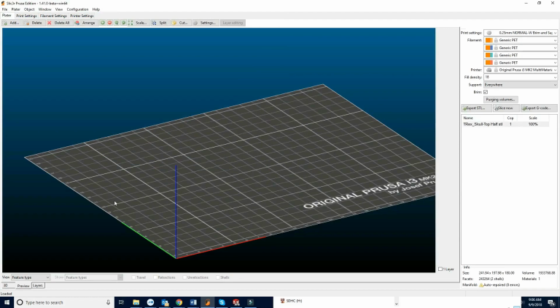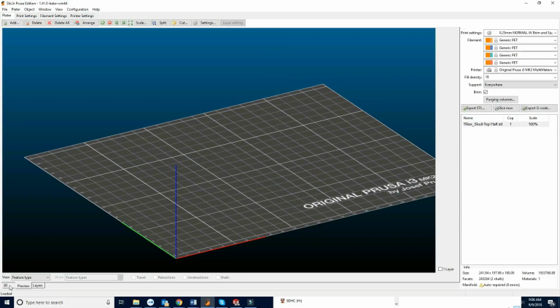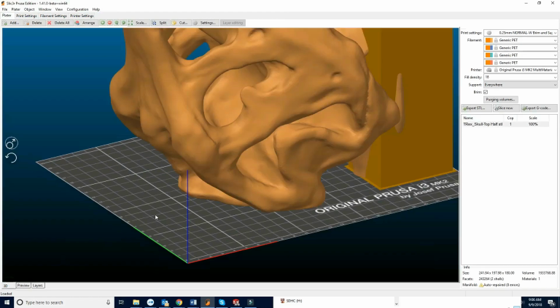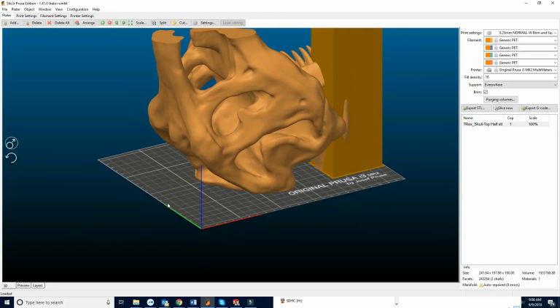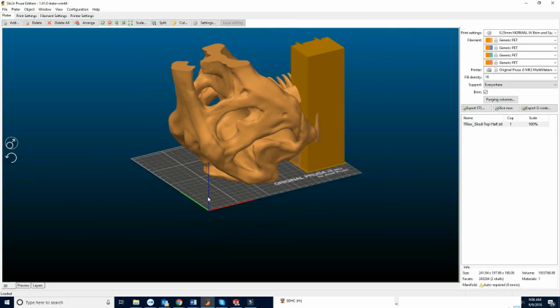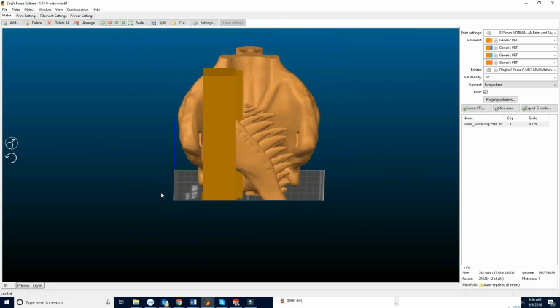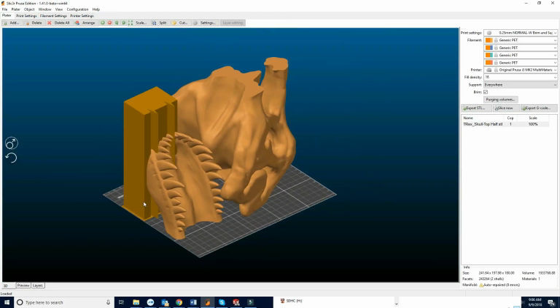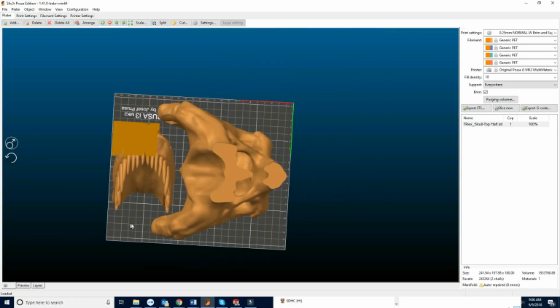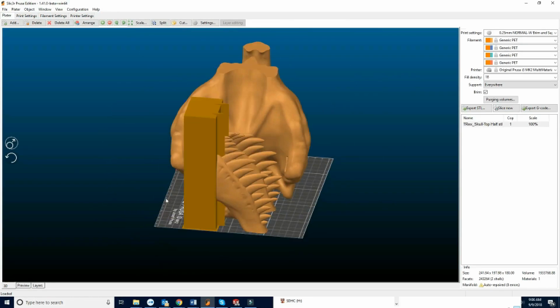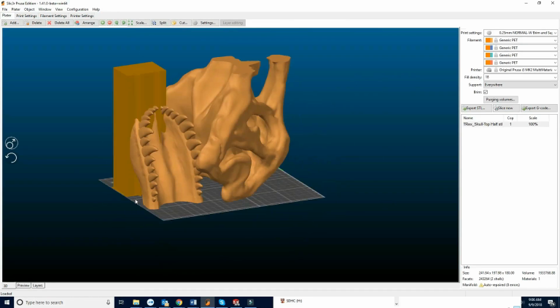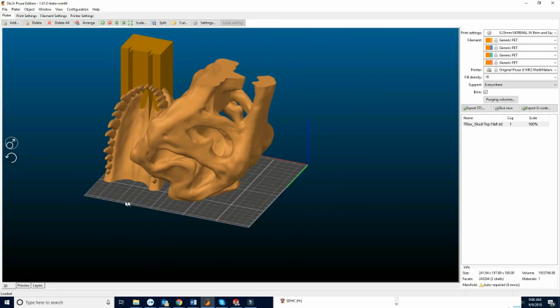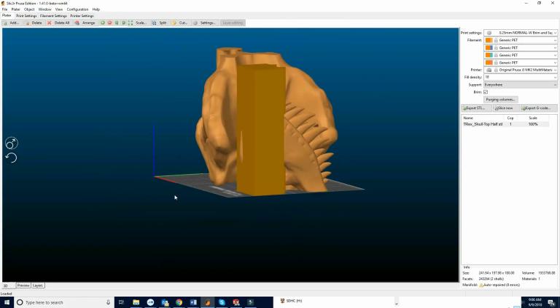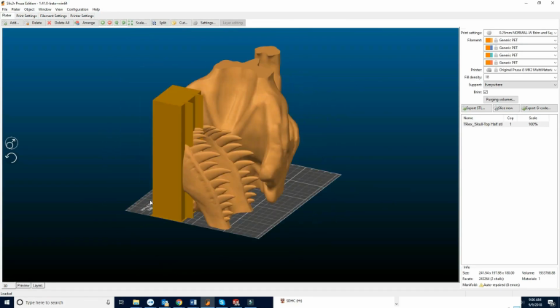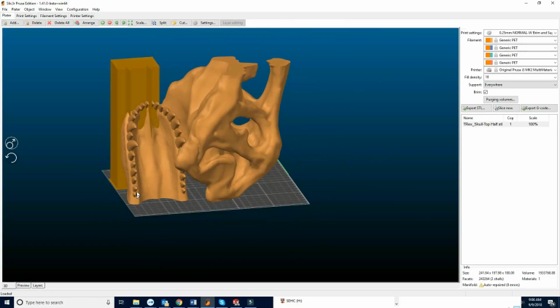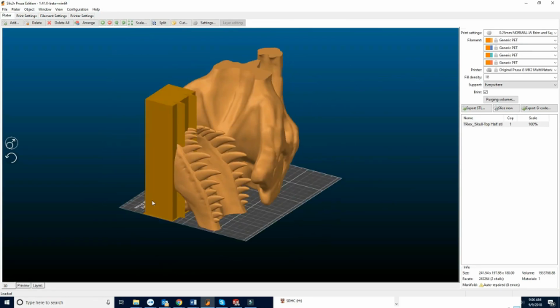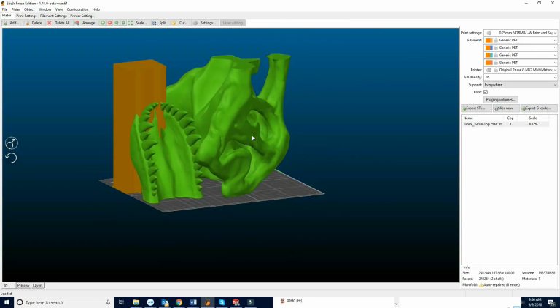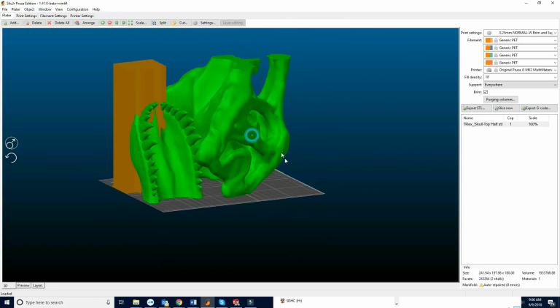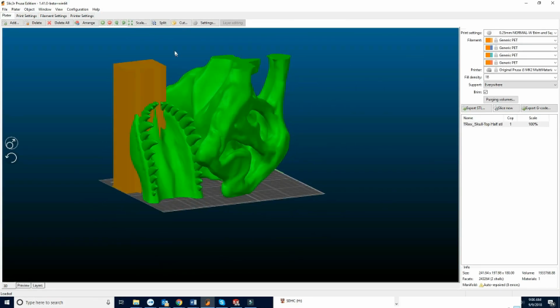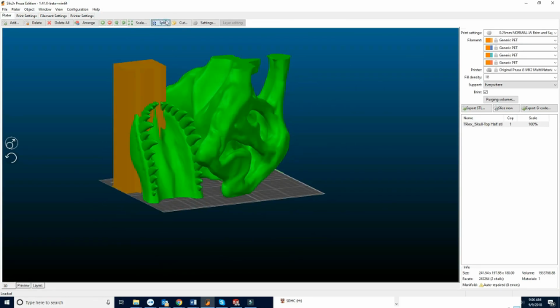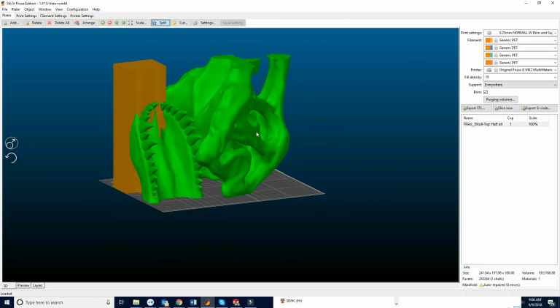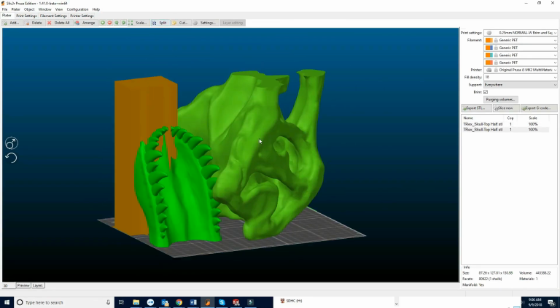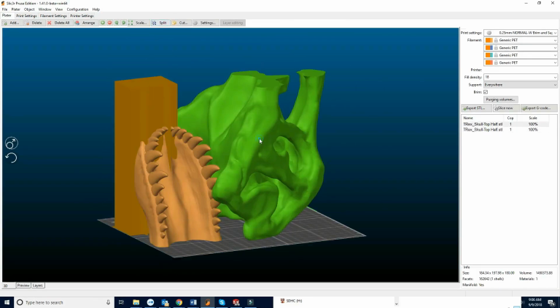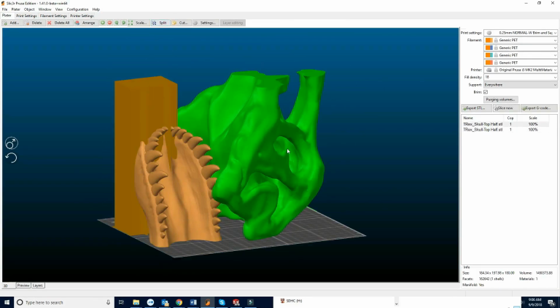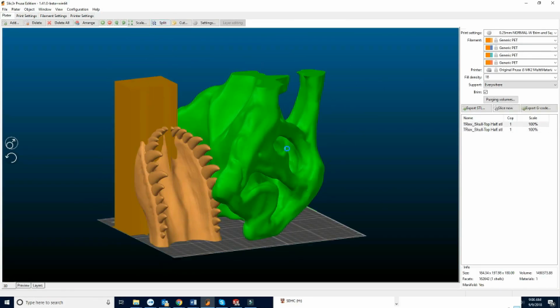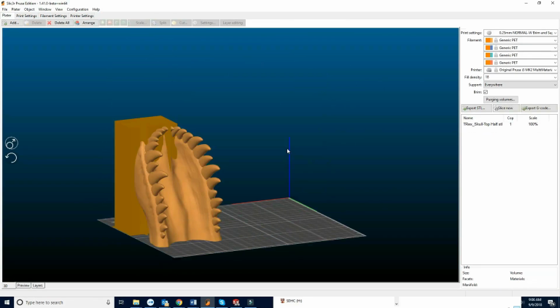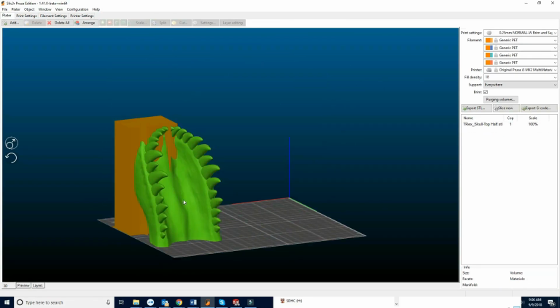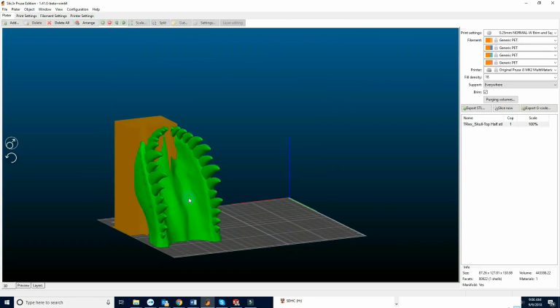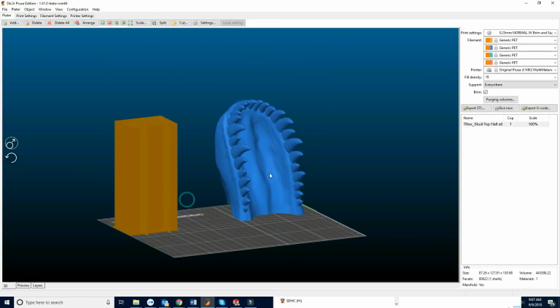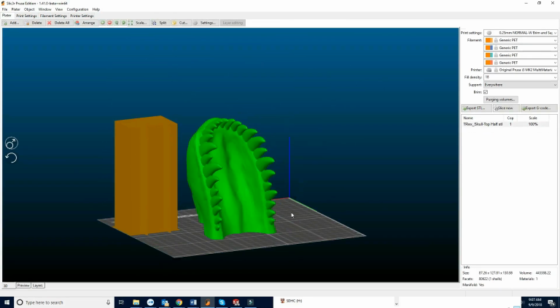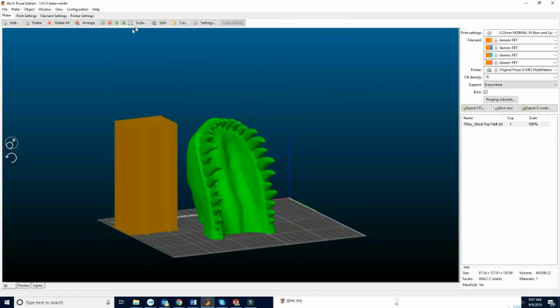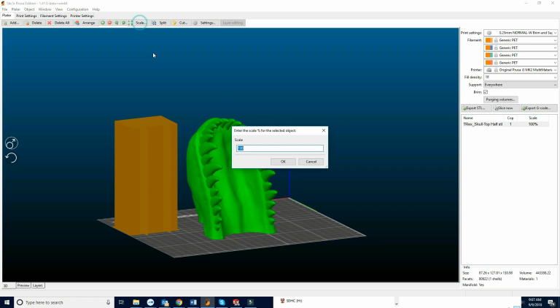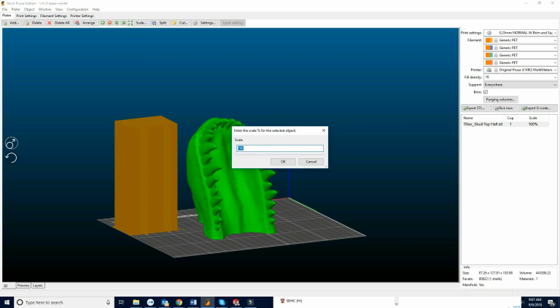Let me flash over to my computer here. We're gonna slice up the T-Rex skull. I'm gonna start with the snout.